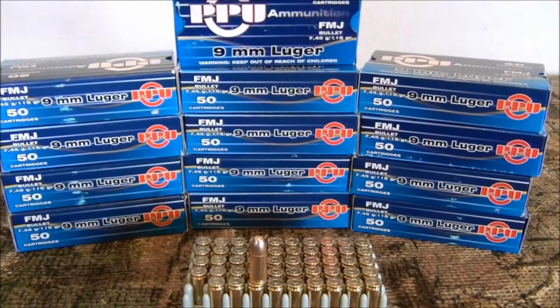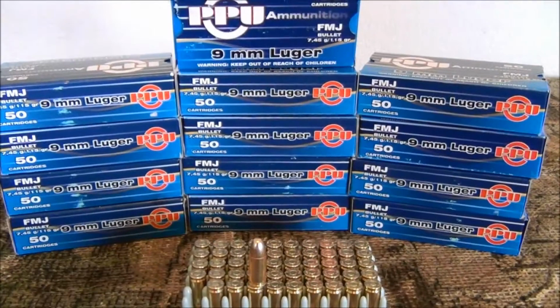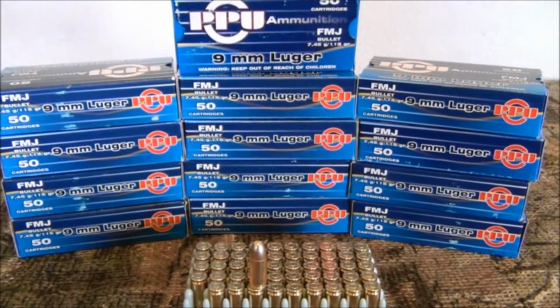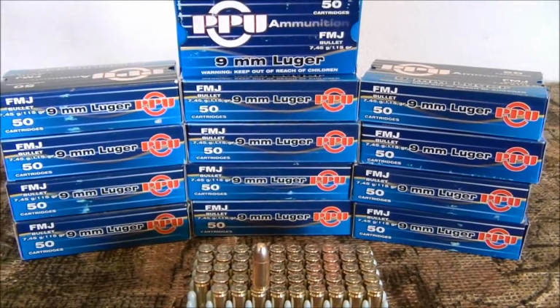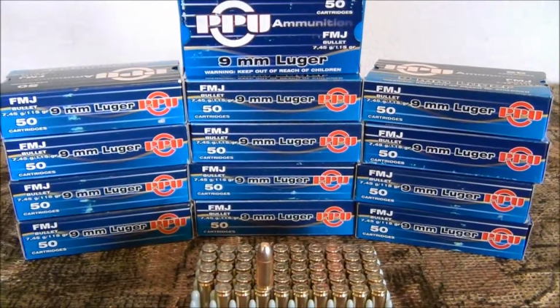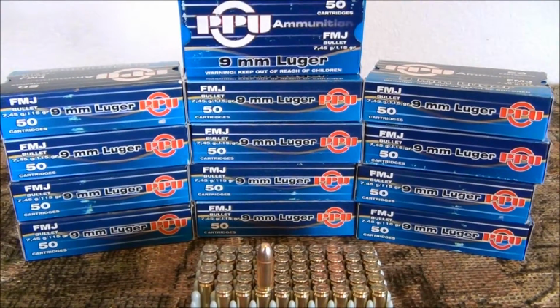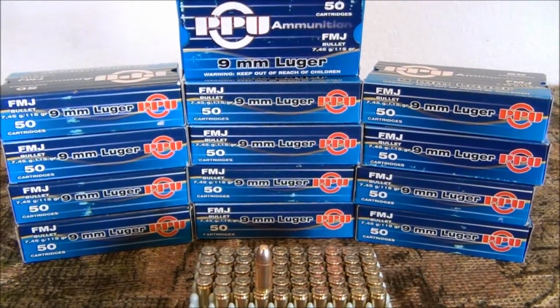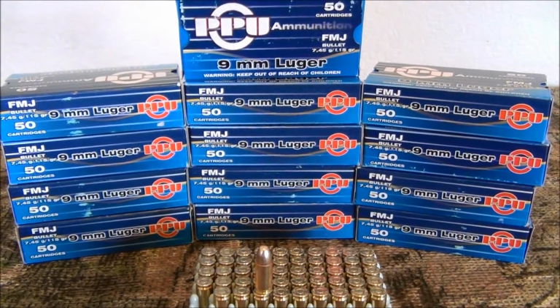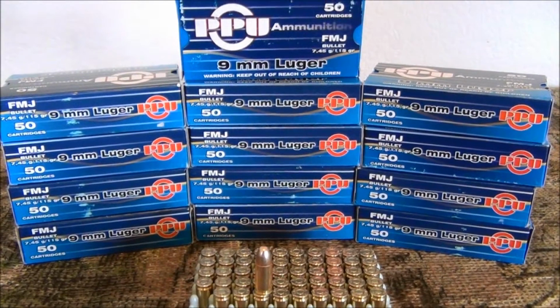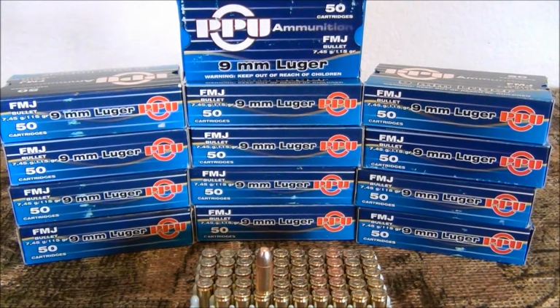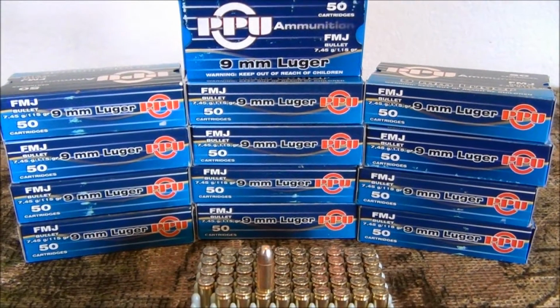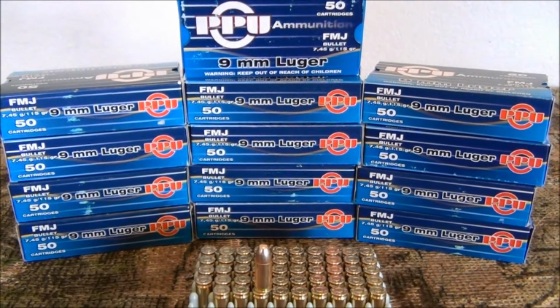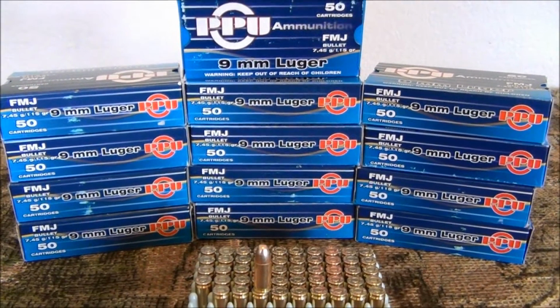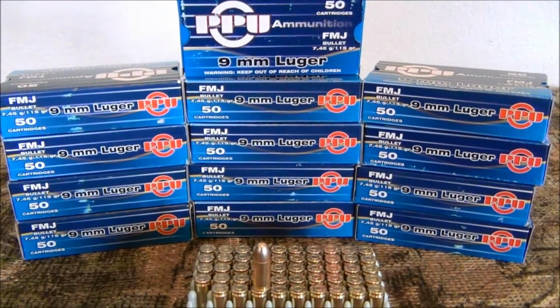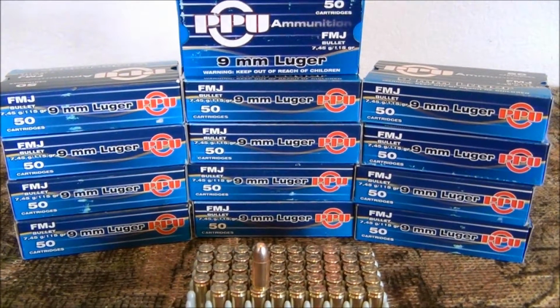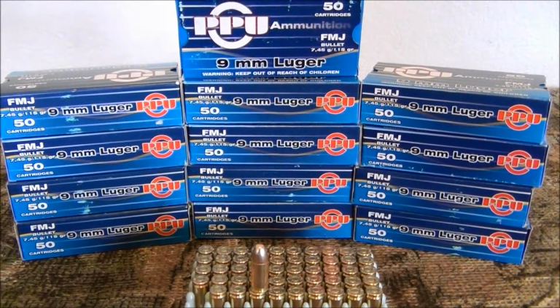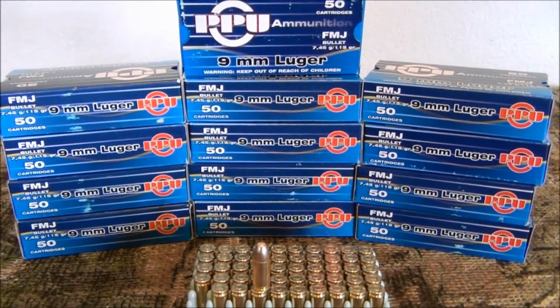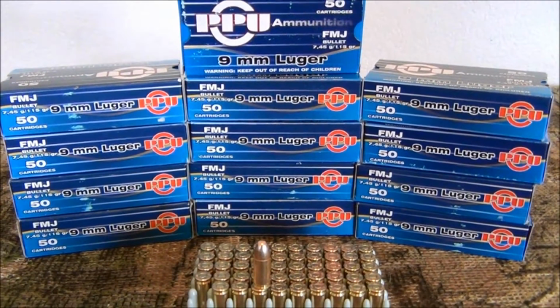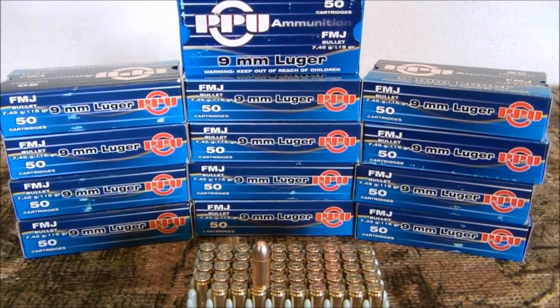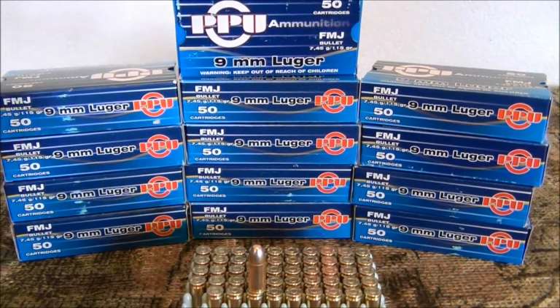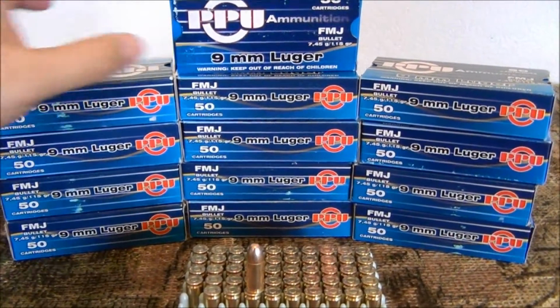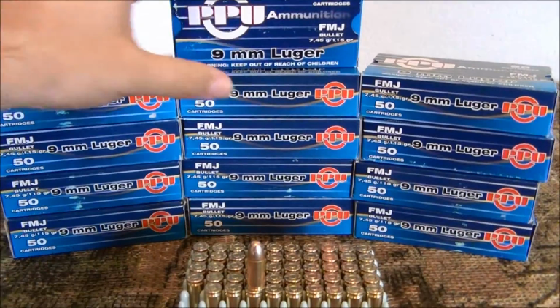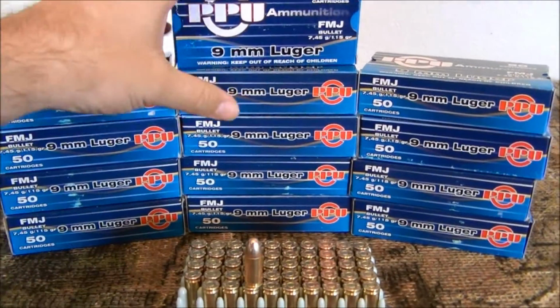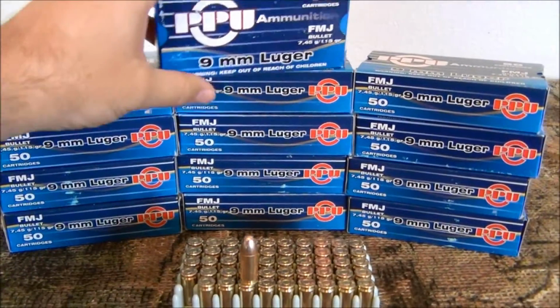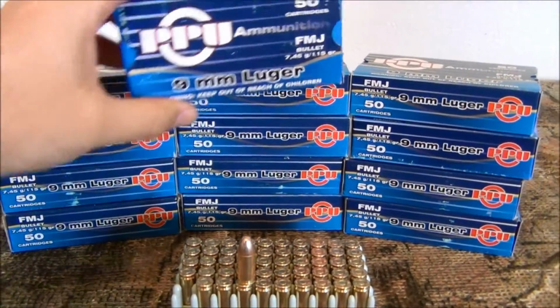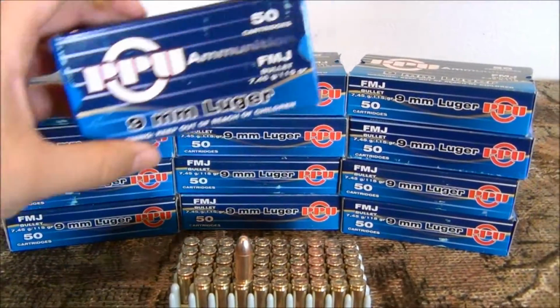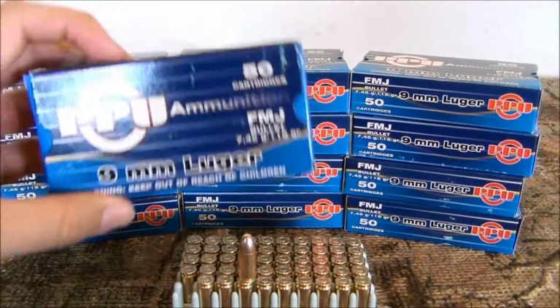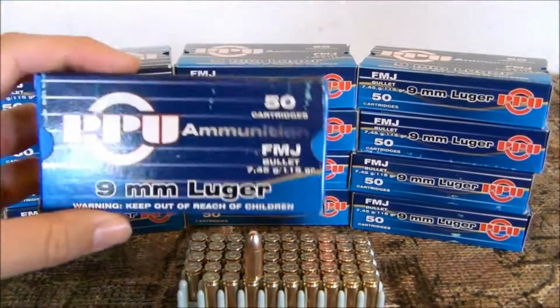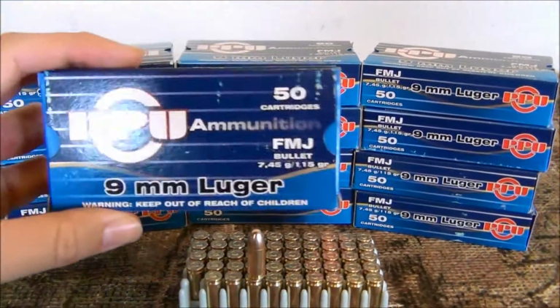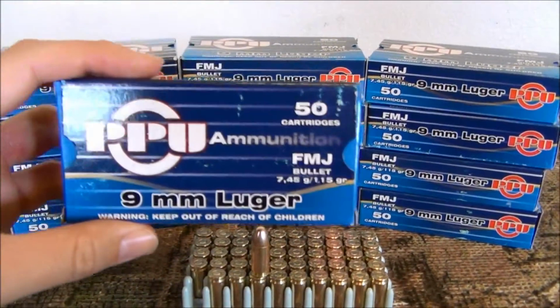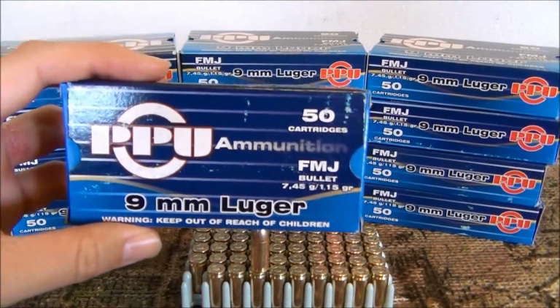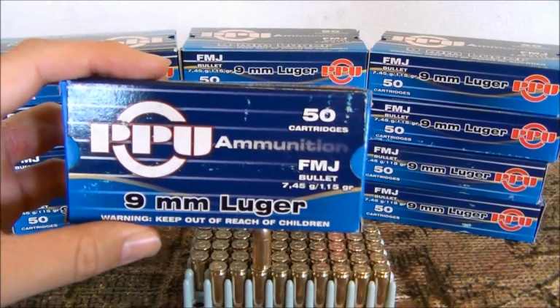Hey everybody, how's it going? The Daily Shooter here. Just wanted to come to you today with a quick ammunition review.